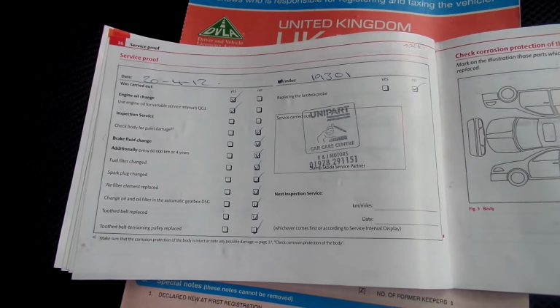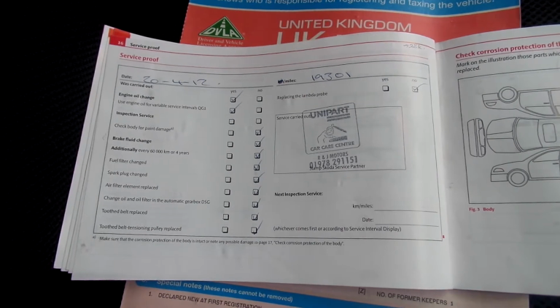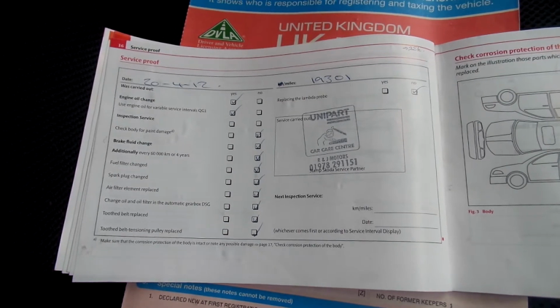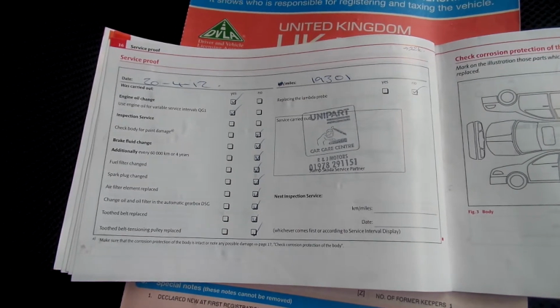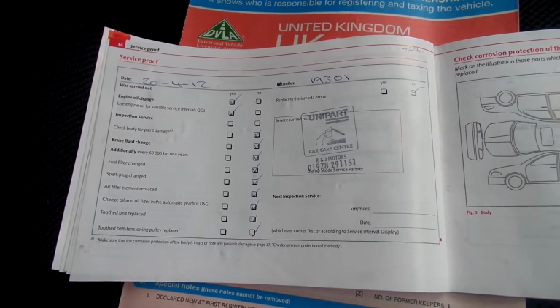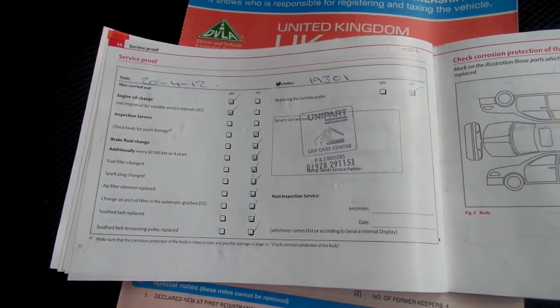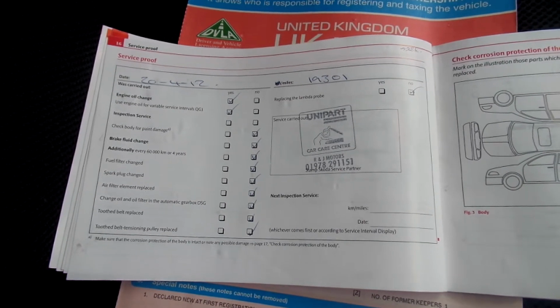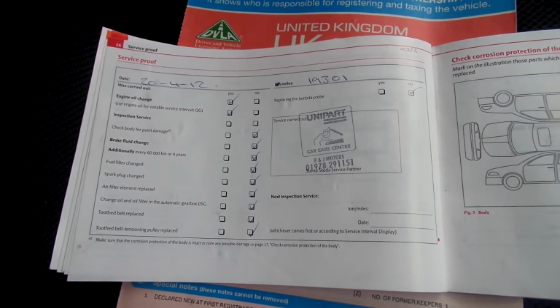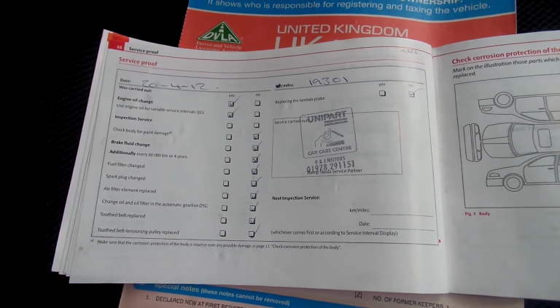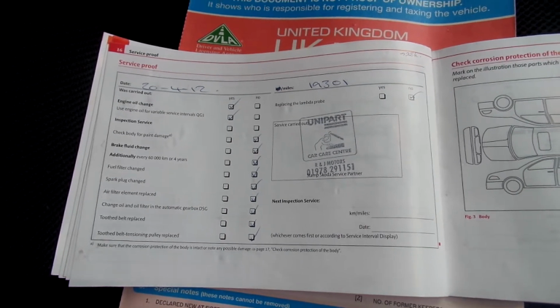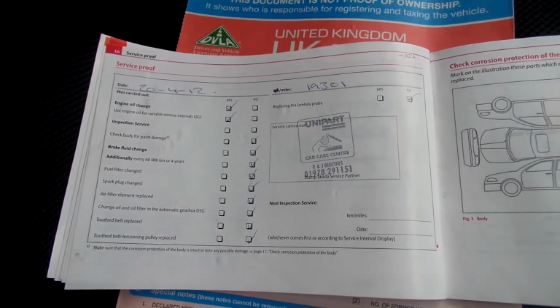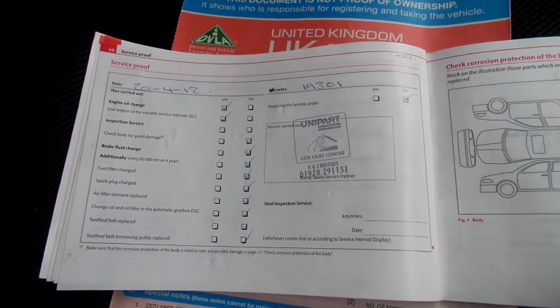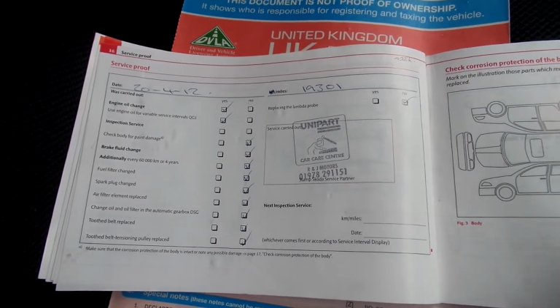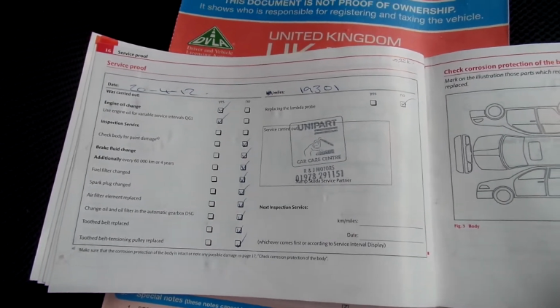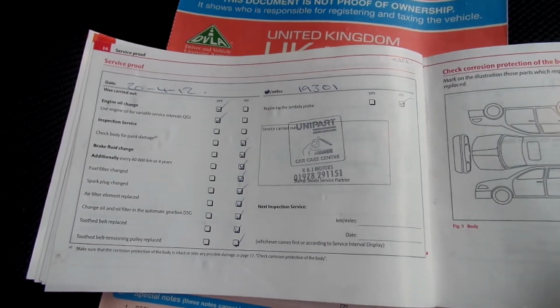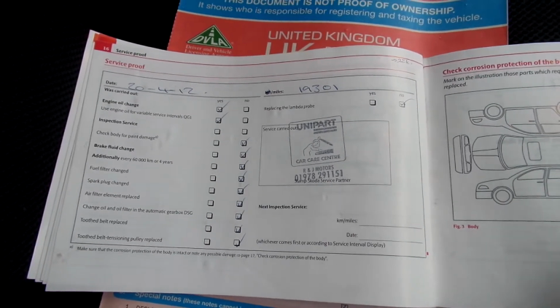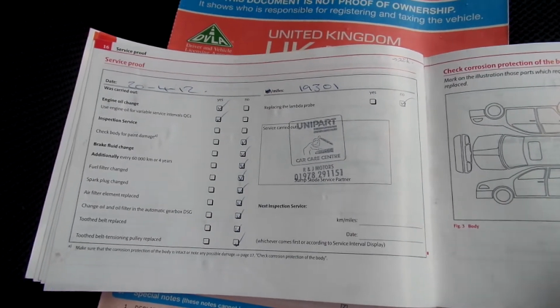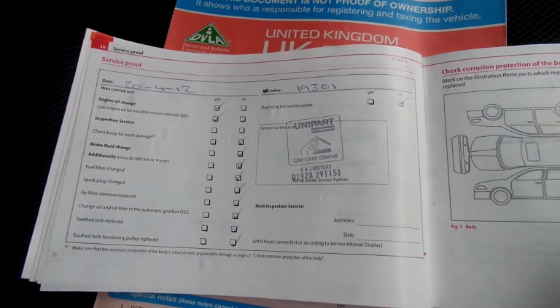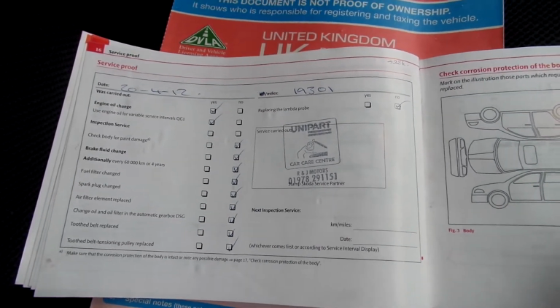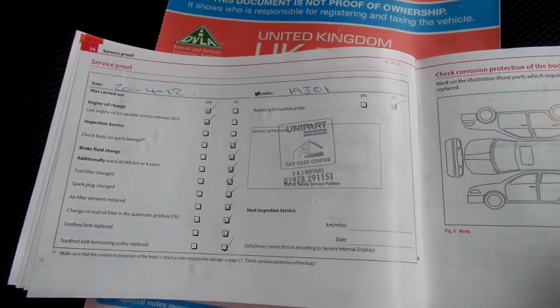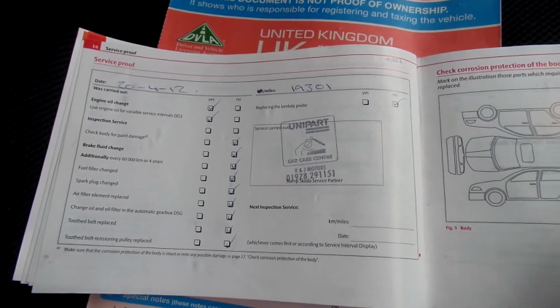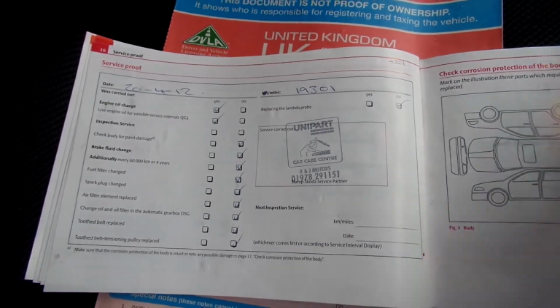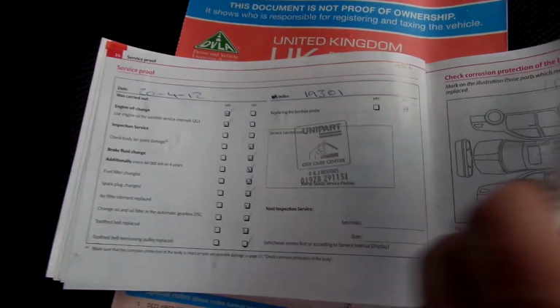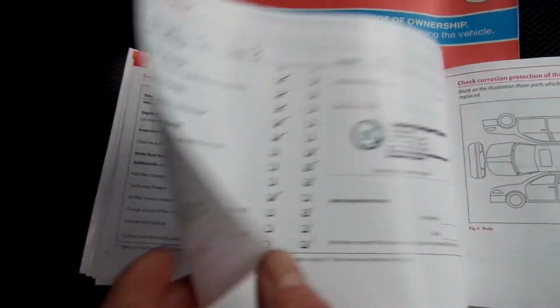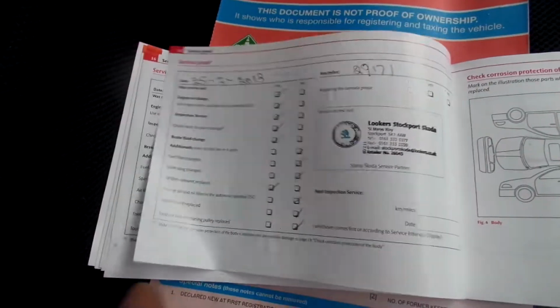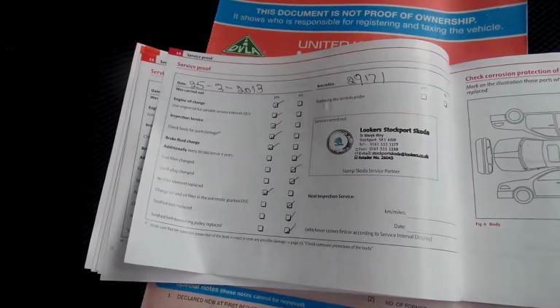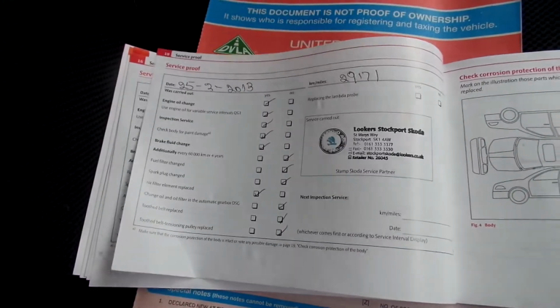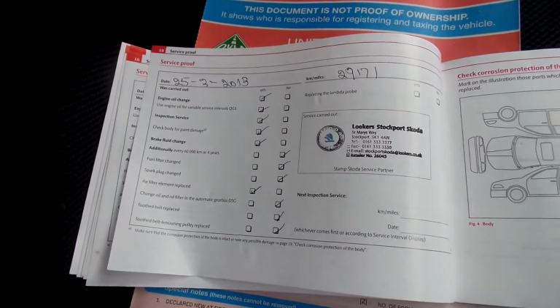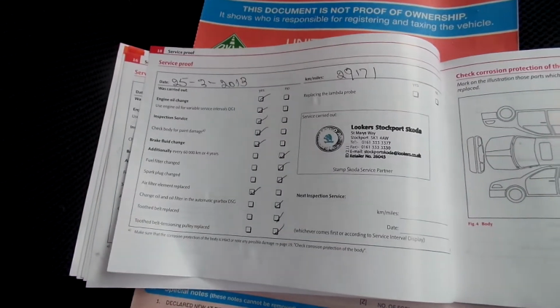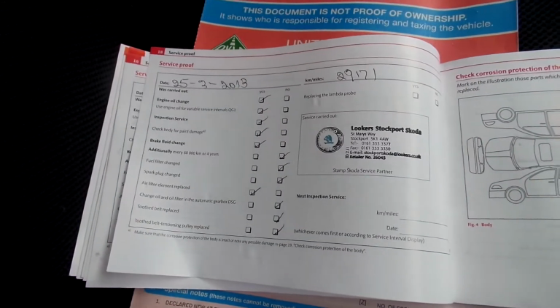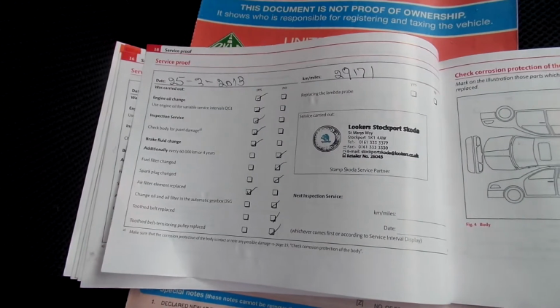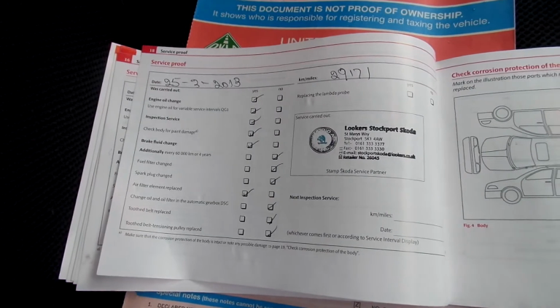It's had two previous owners, and the MOT expires 1st of the 9th, 2015.